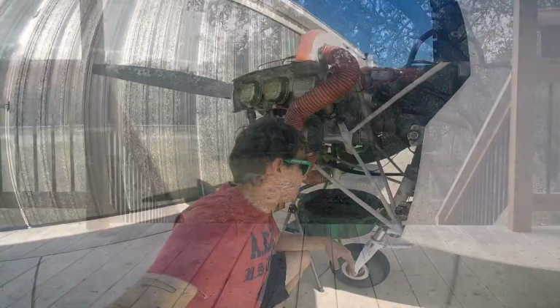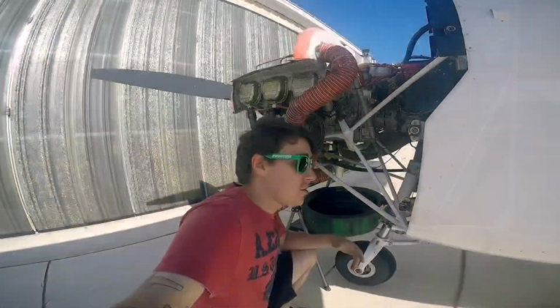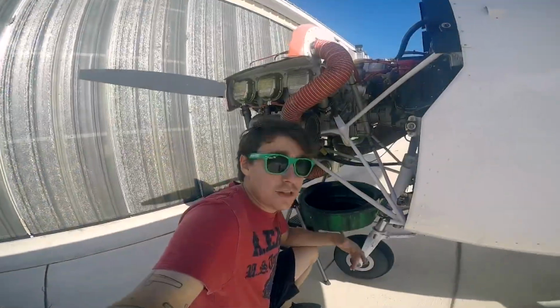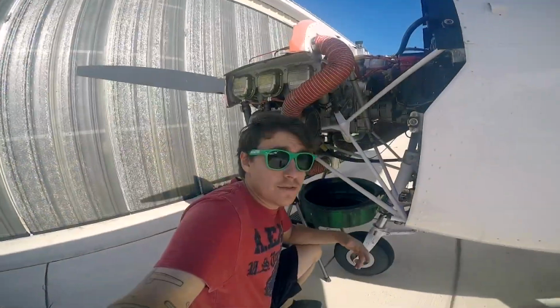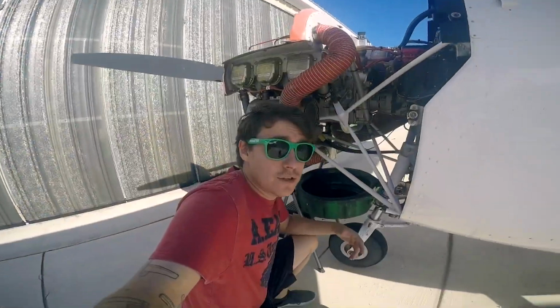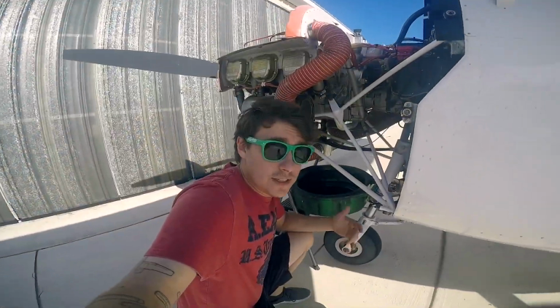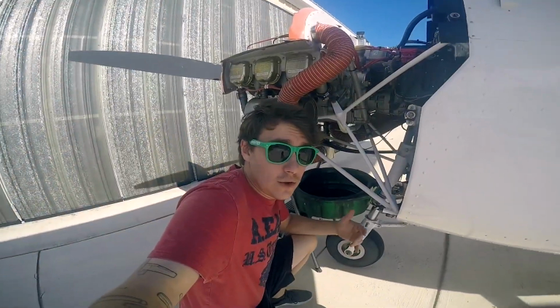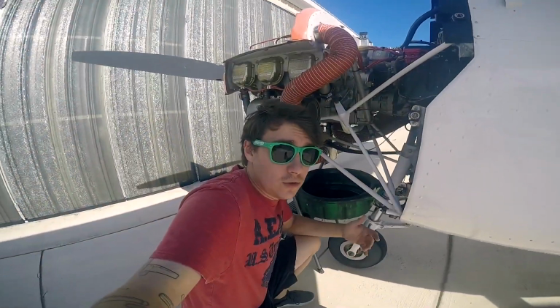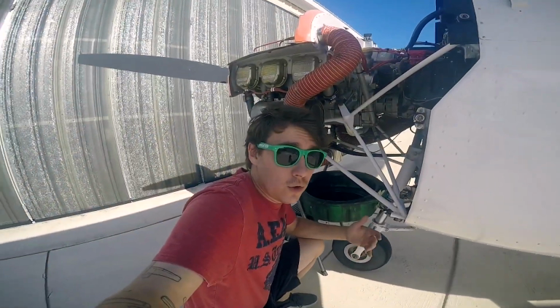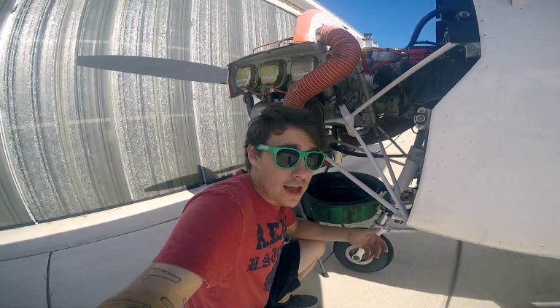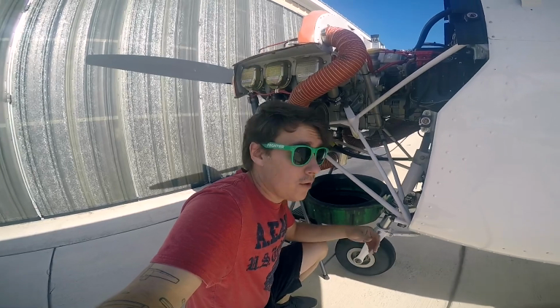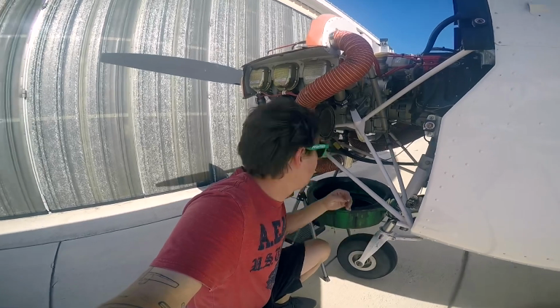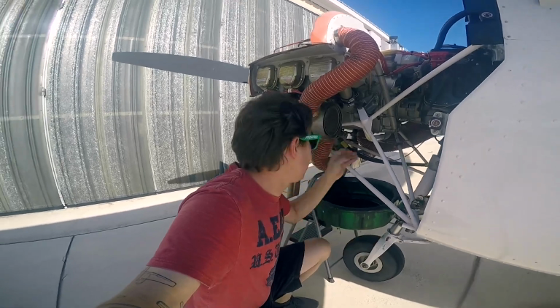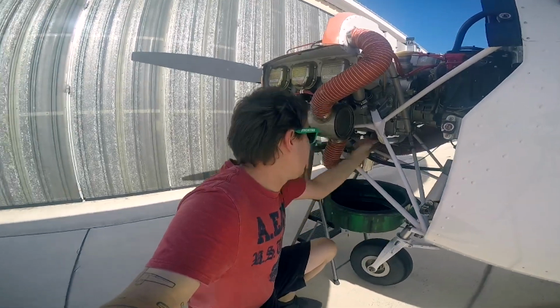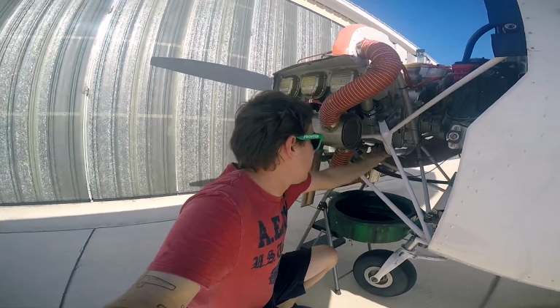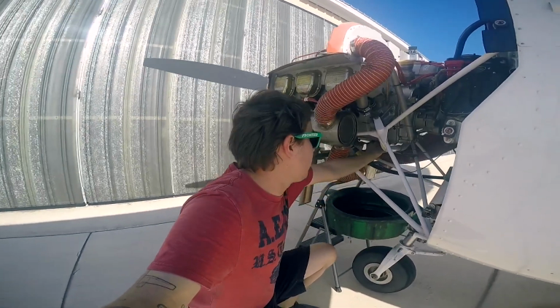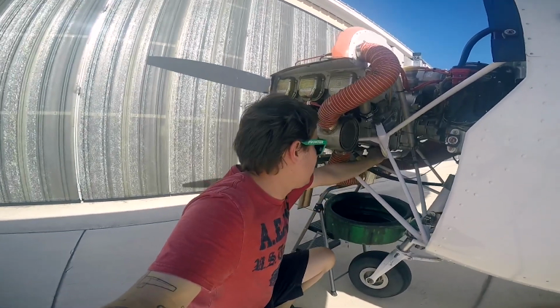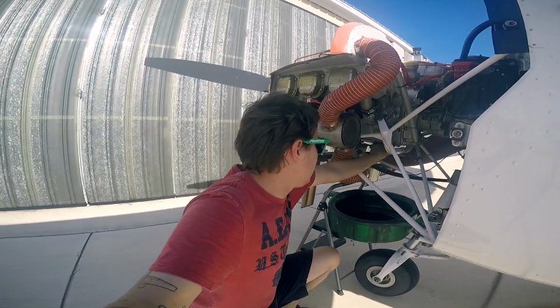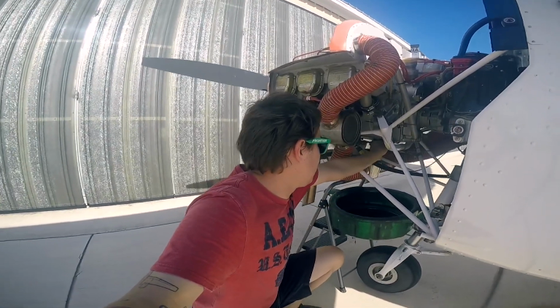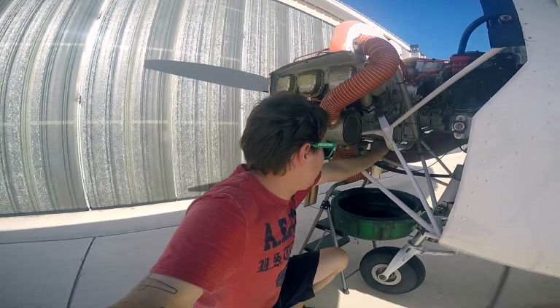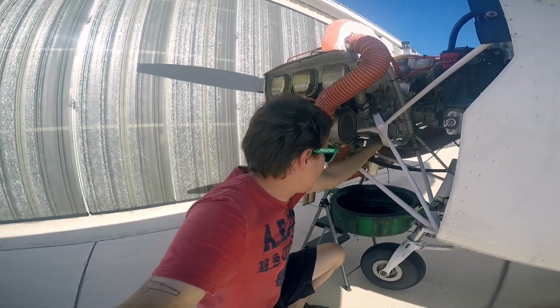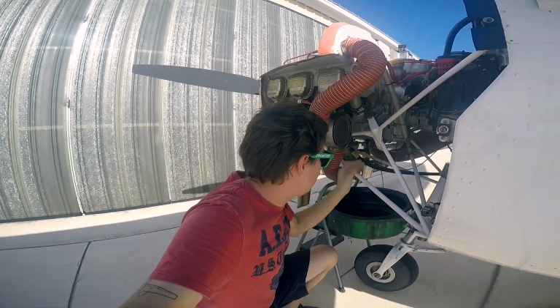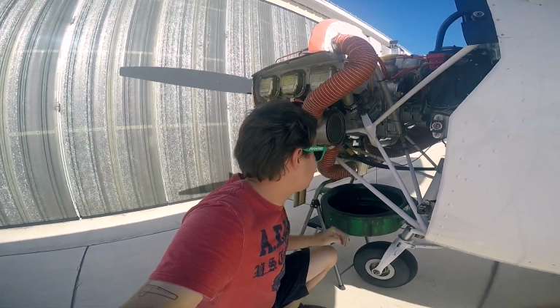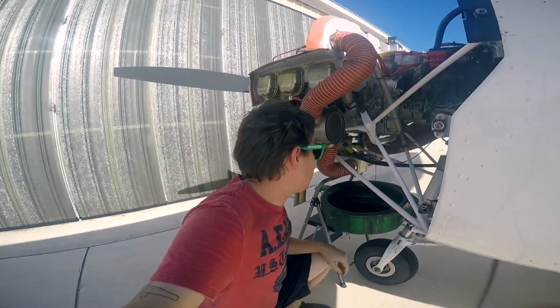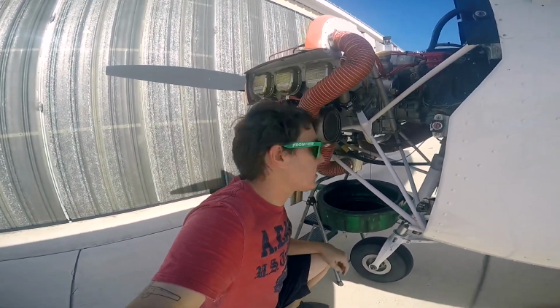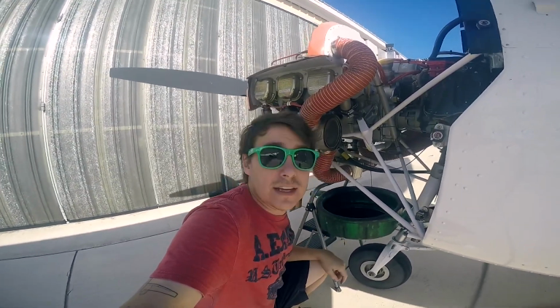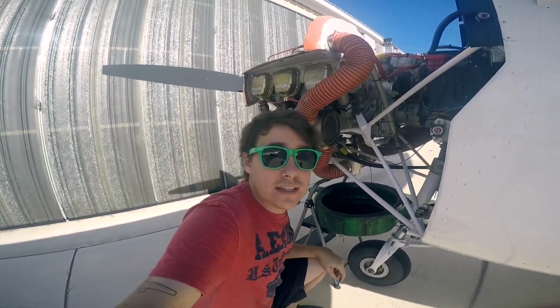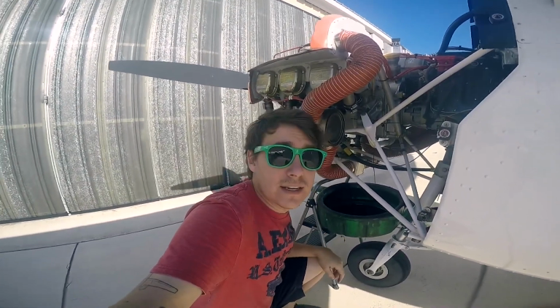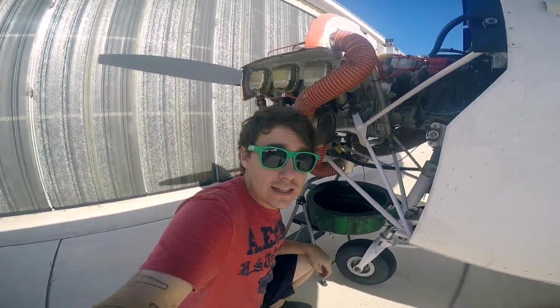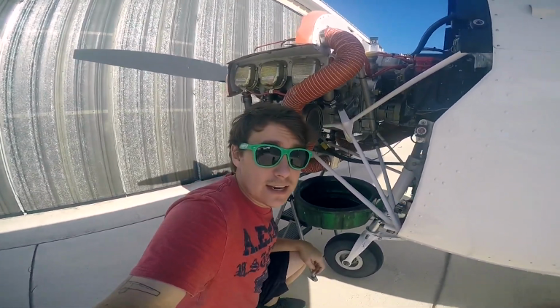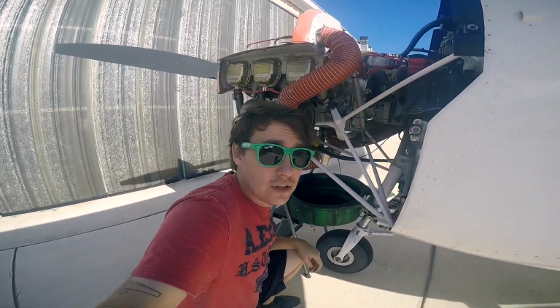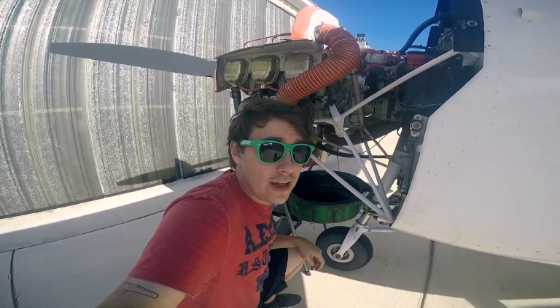First things first, let's get the old oil out and while that drains, I do have some squawks and things that I need to look at.